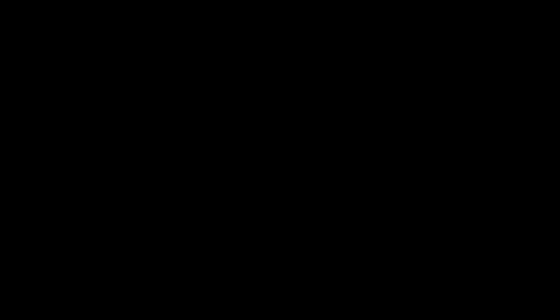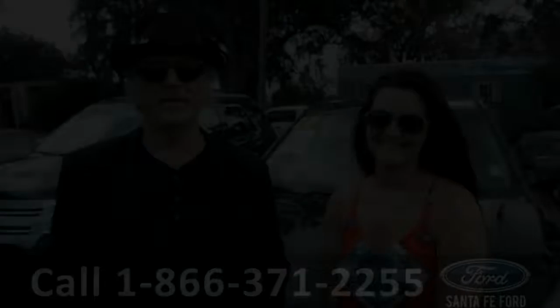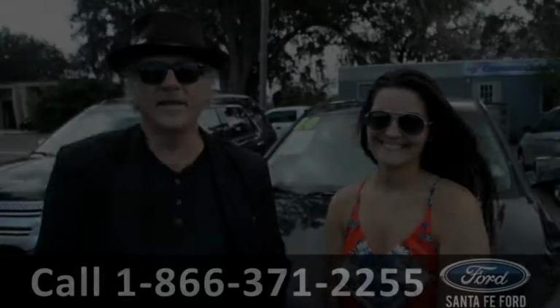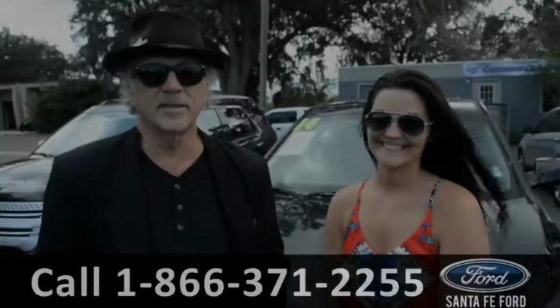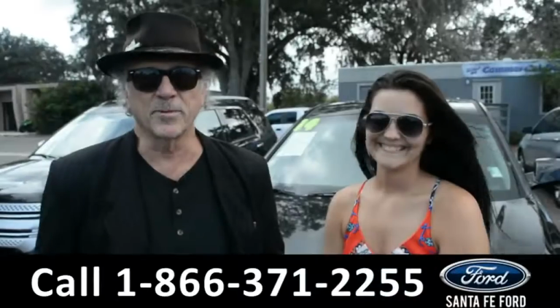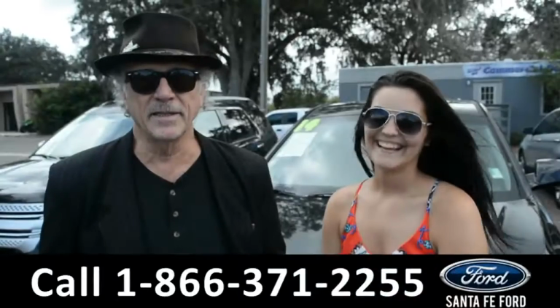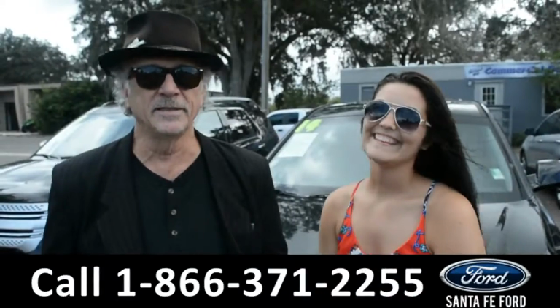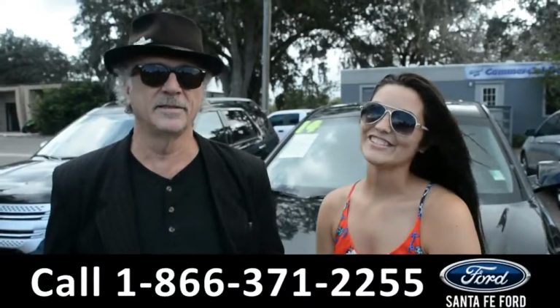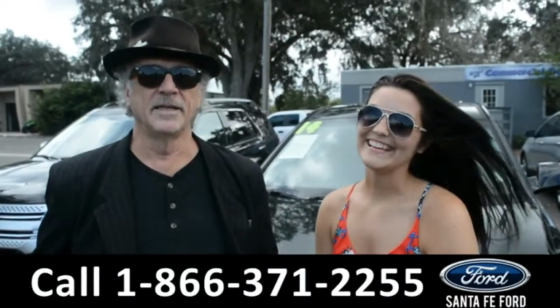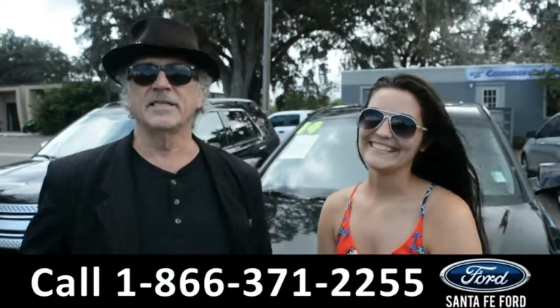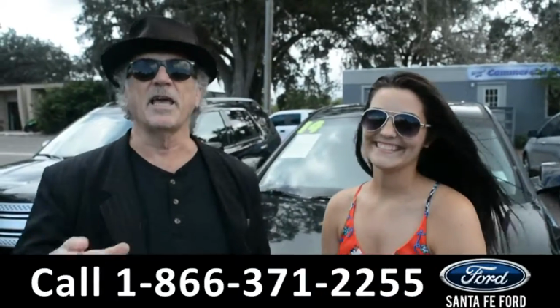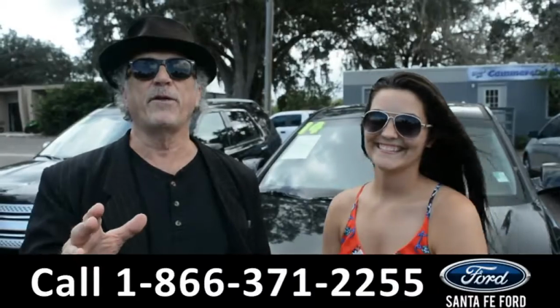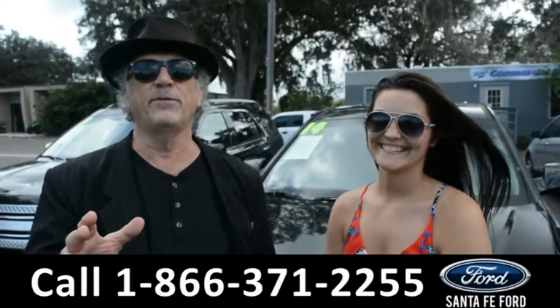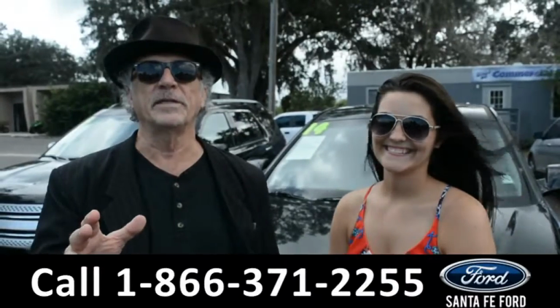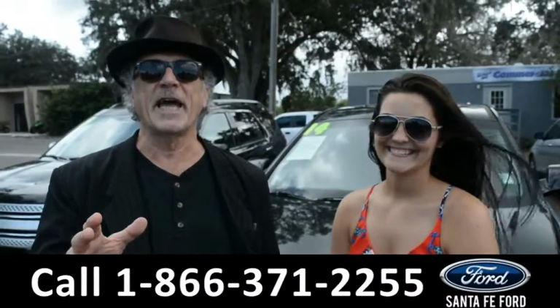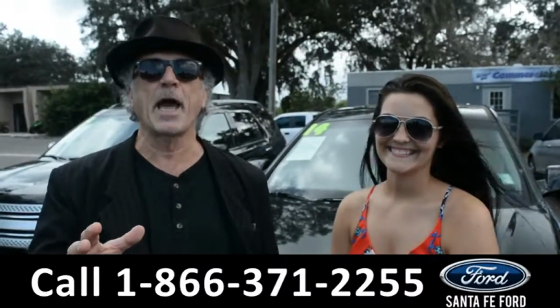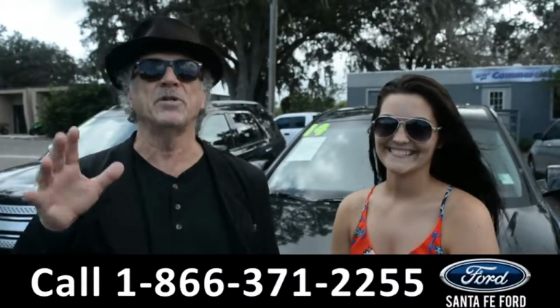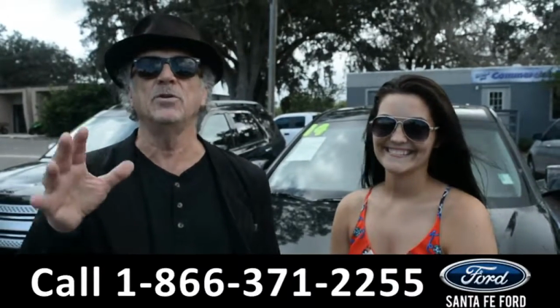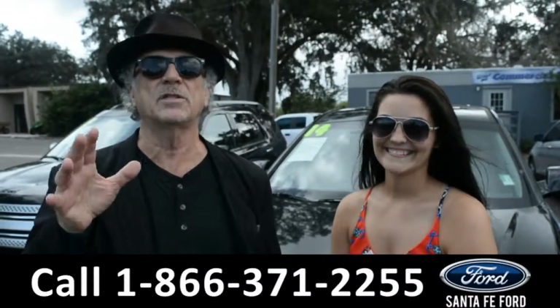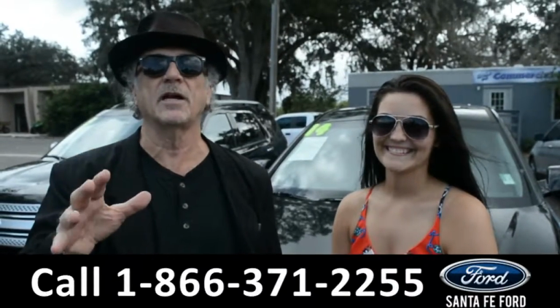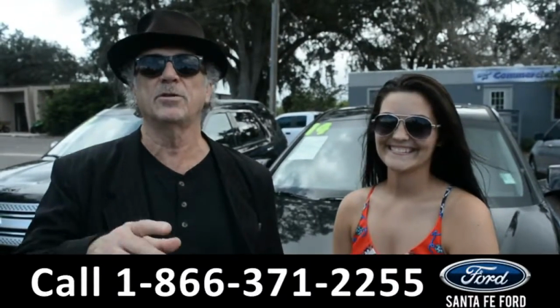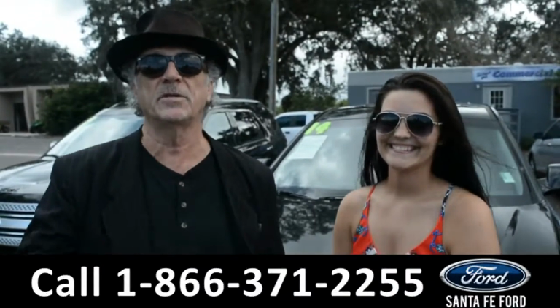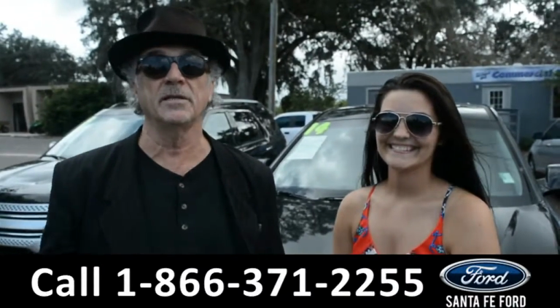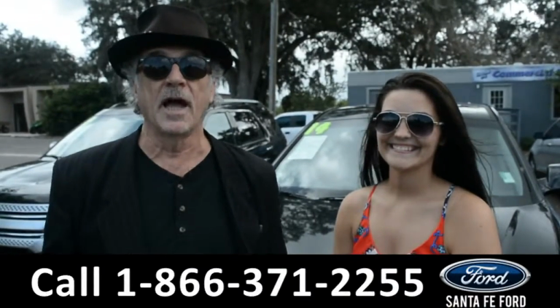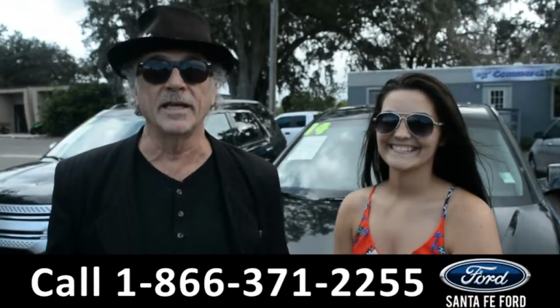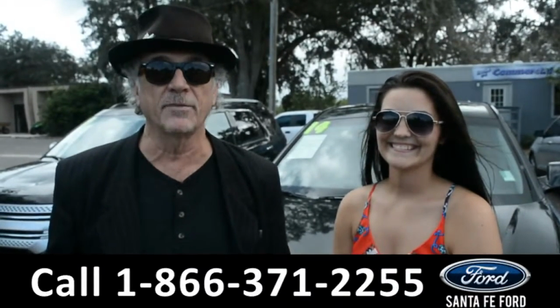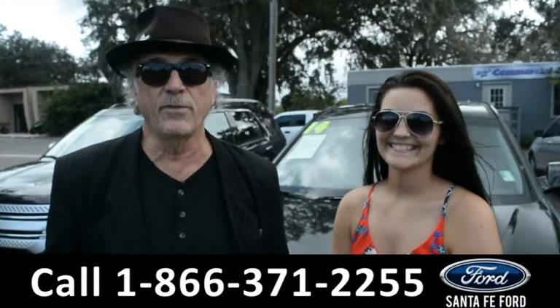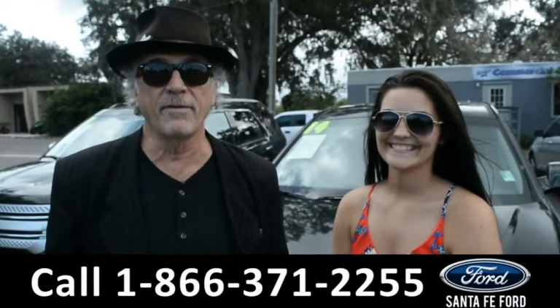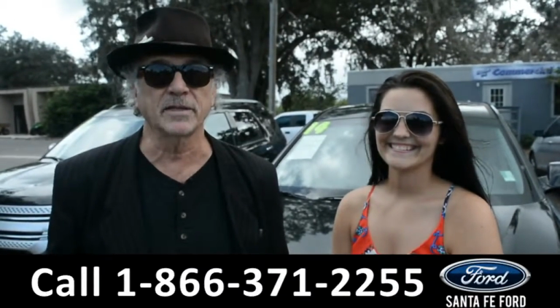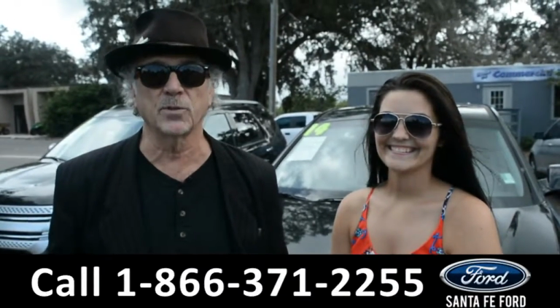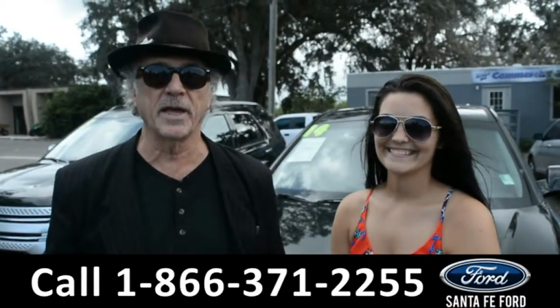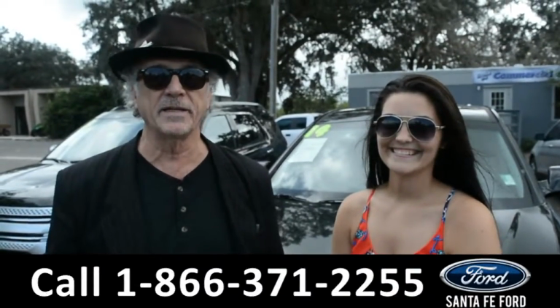Hey, this is Randy. This is Cheyenne. SantaFeFord.com, your used car super center. I-75 exit 399.